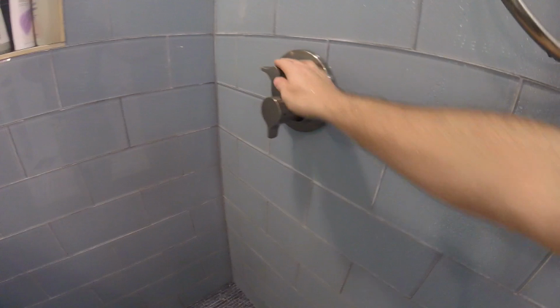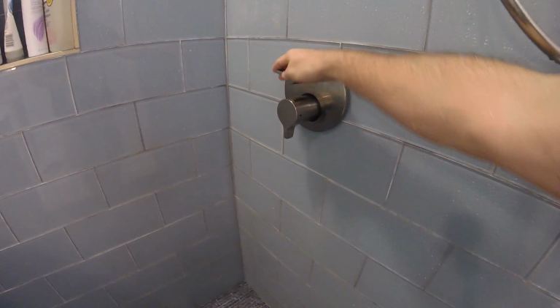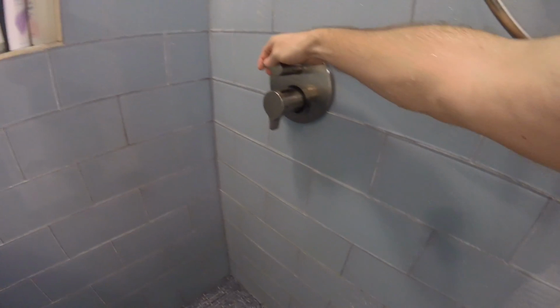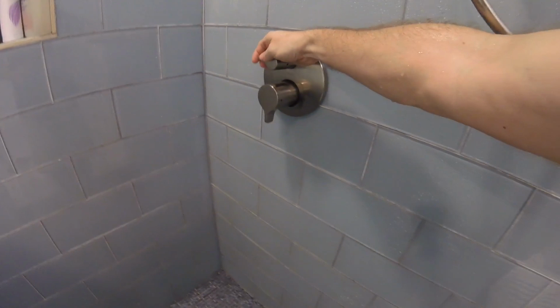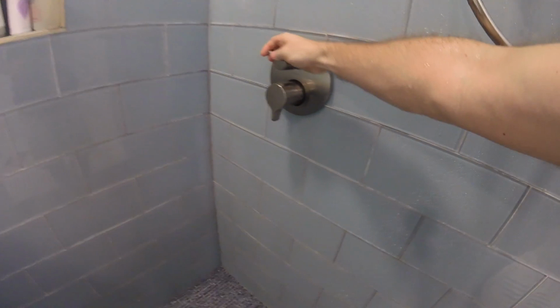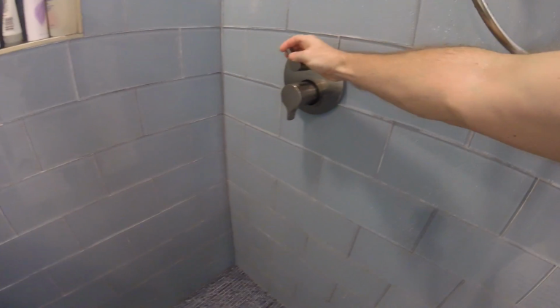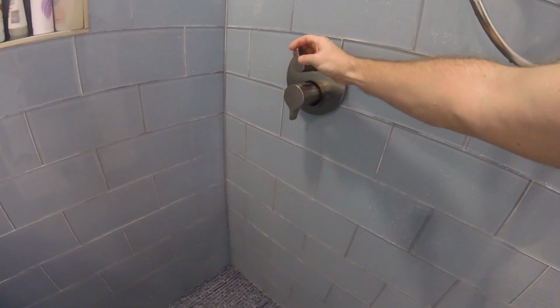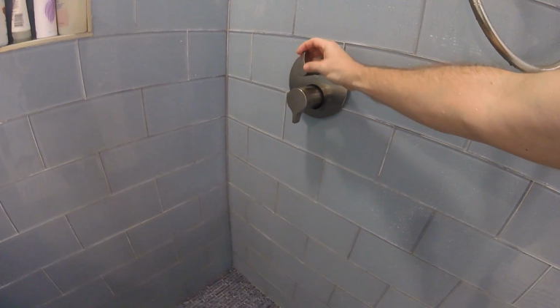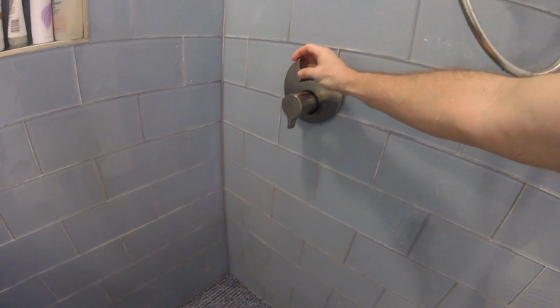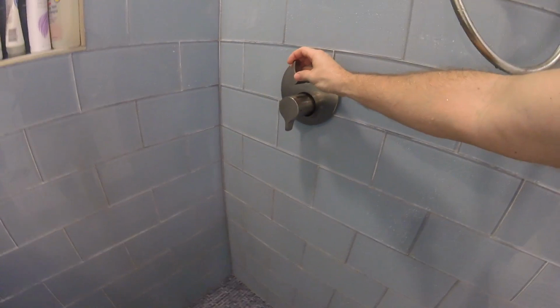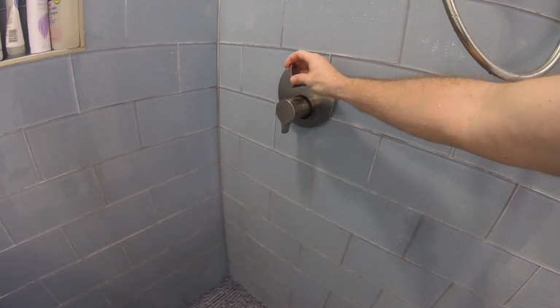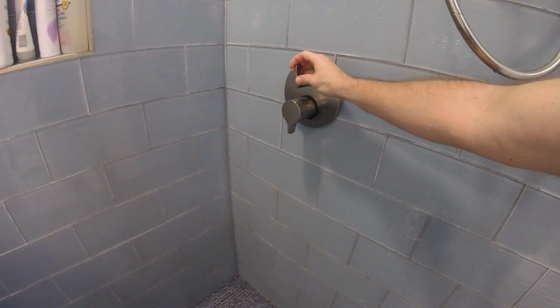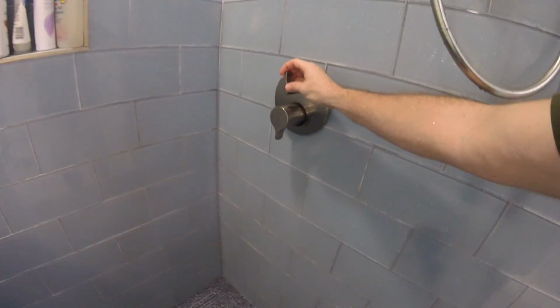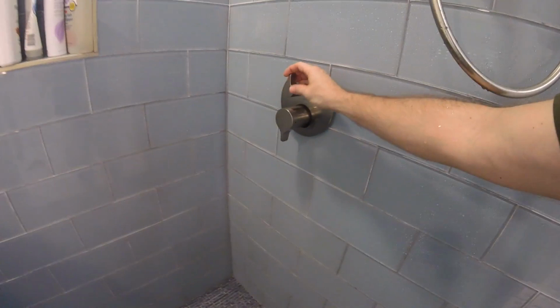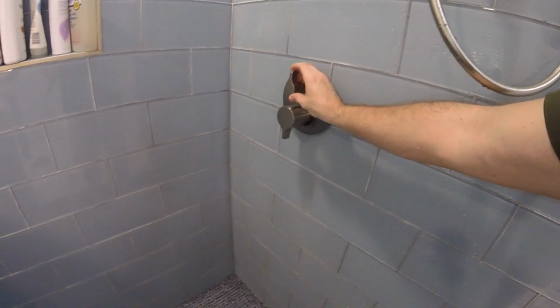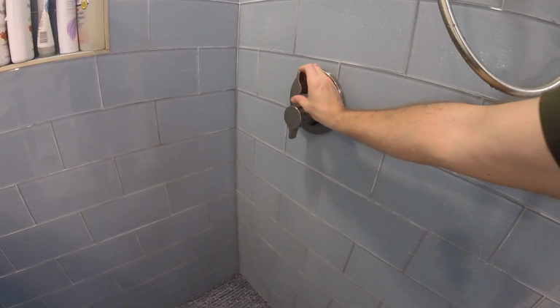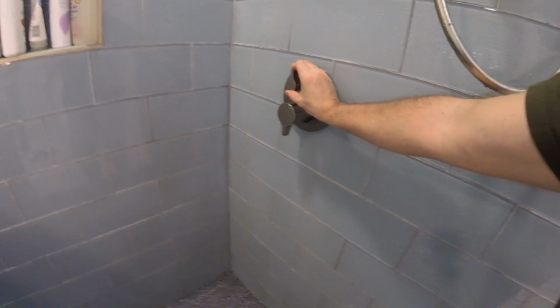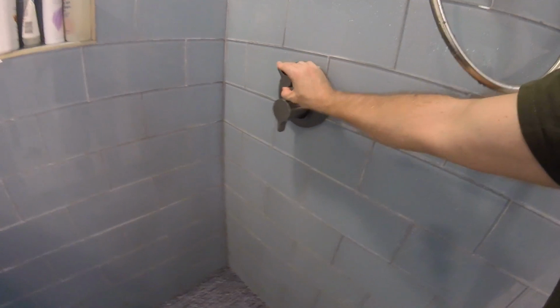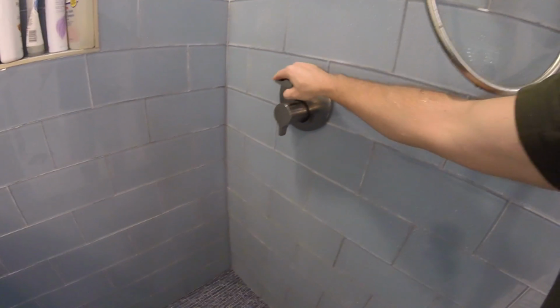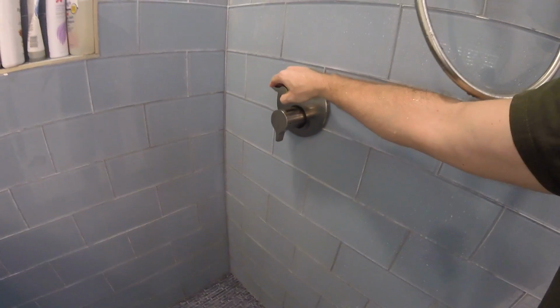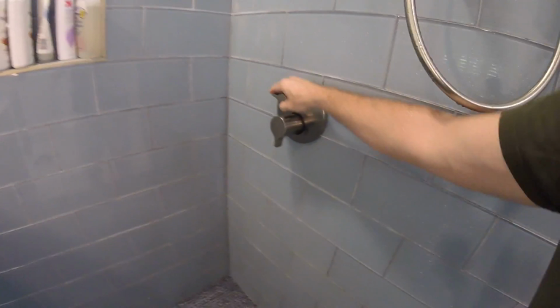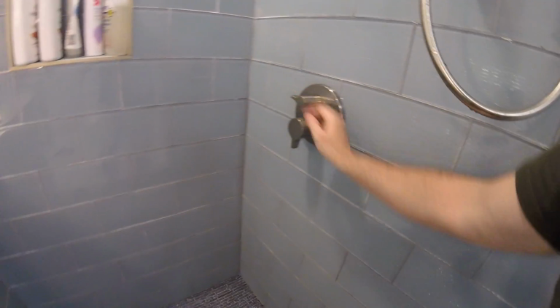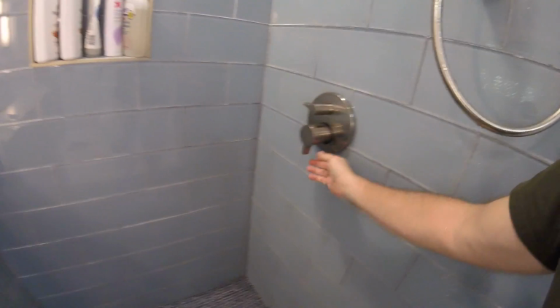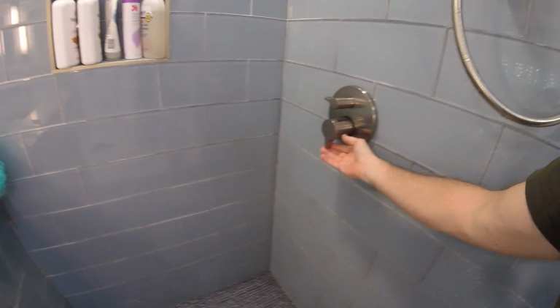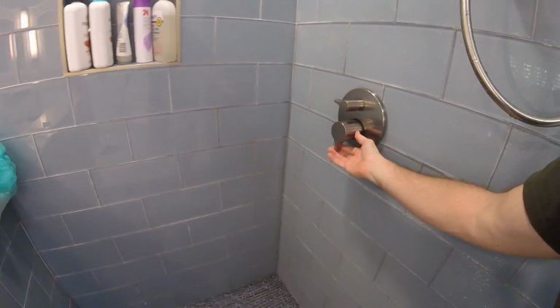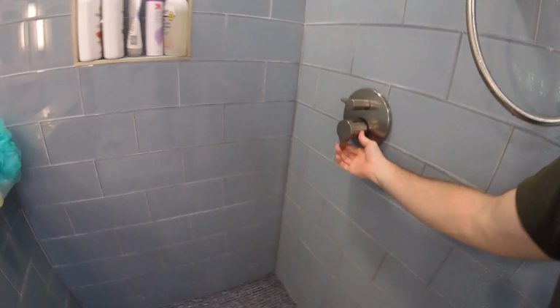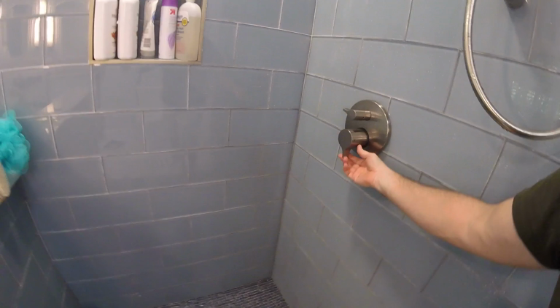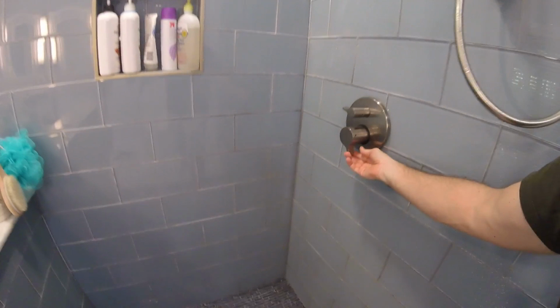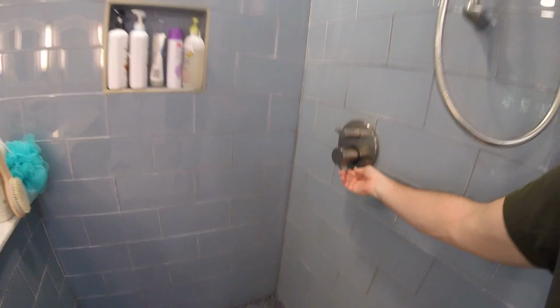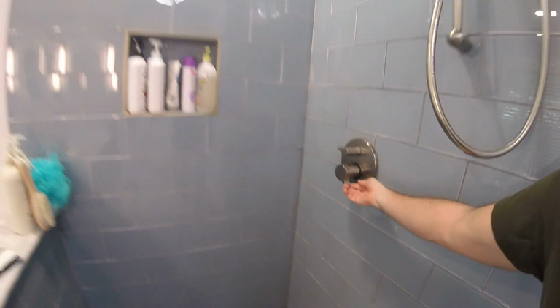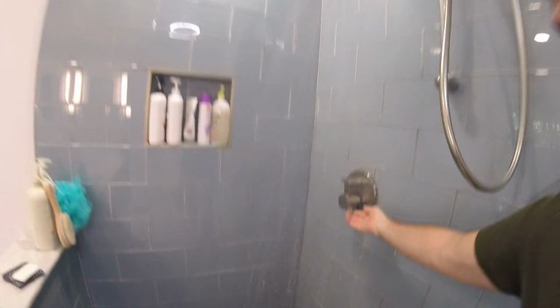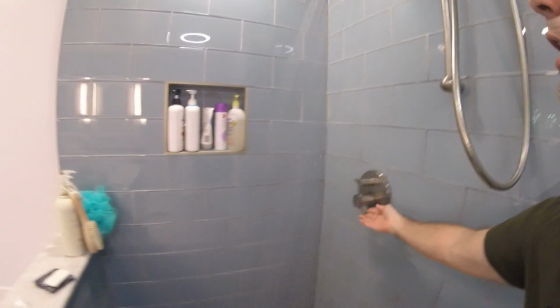Okay, that said, let's see it in action. I'll start out with the rain shower — okay, so I'm going to turn it on.